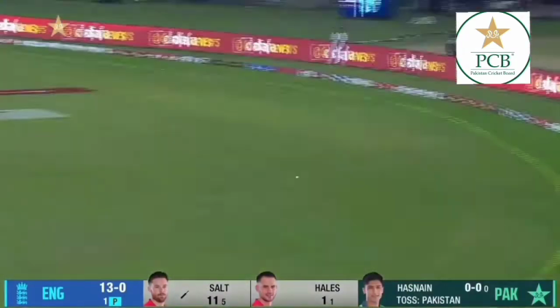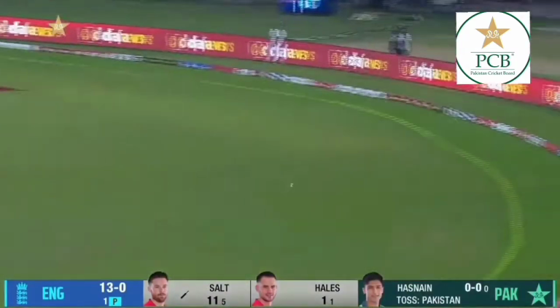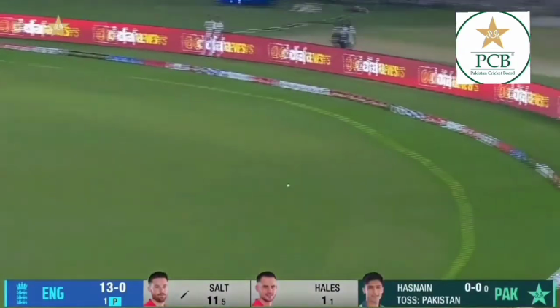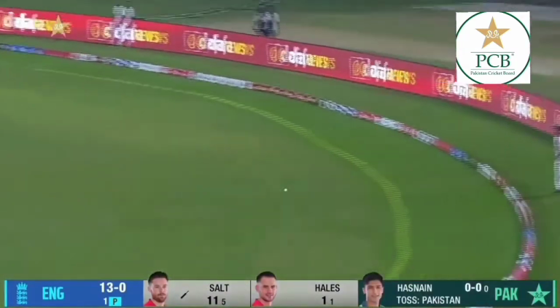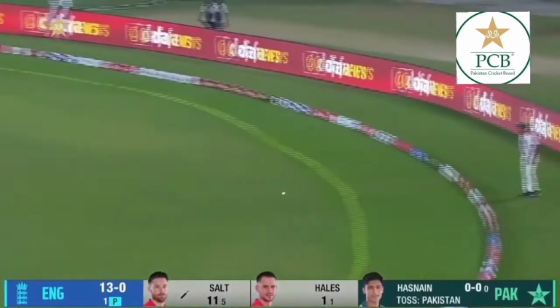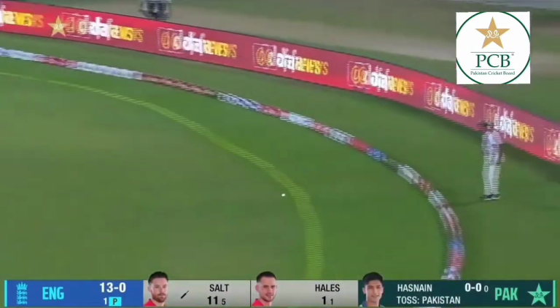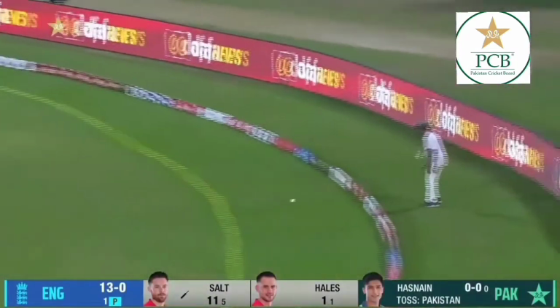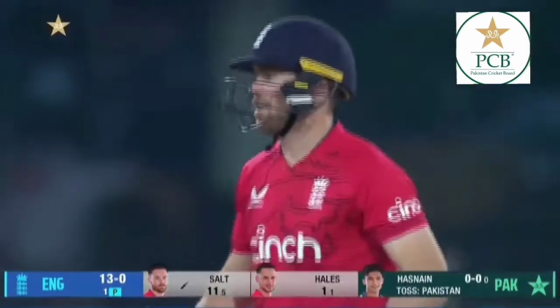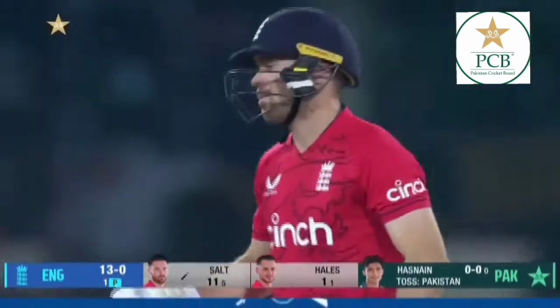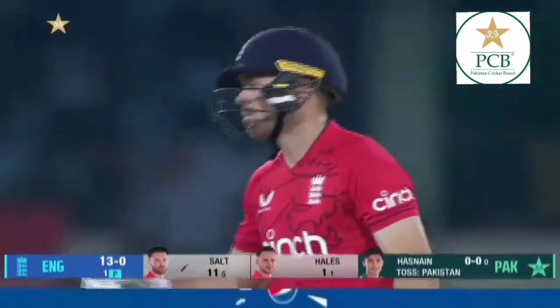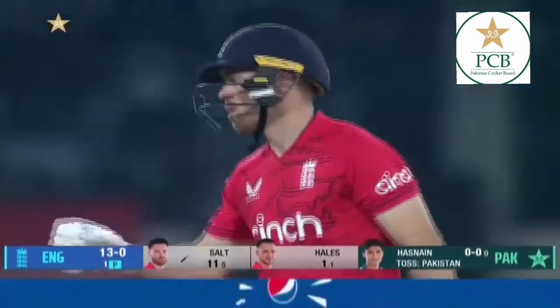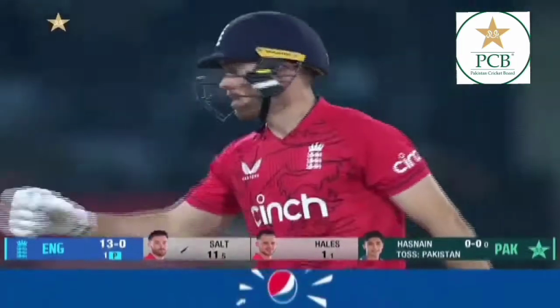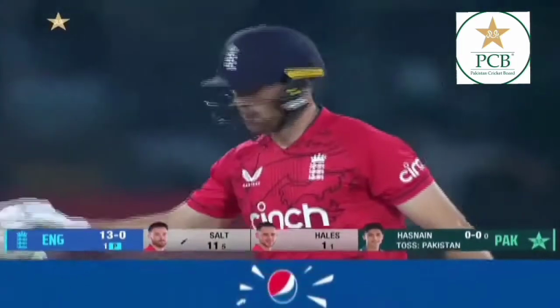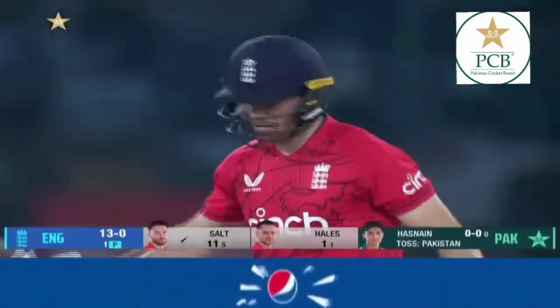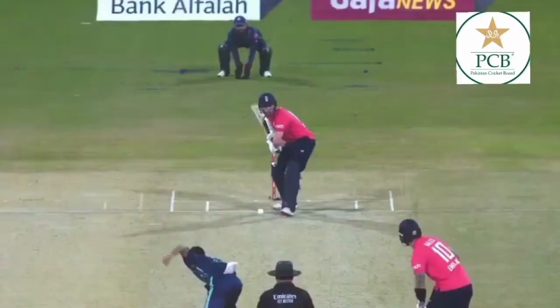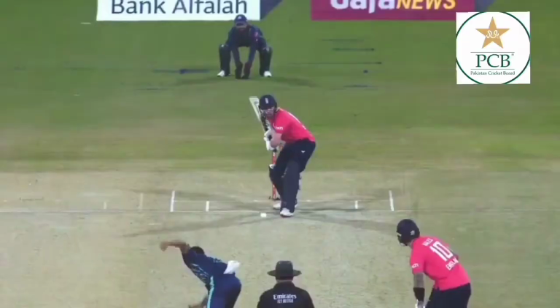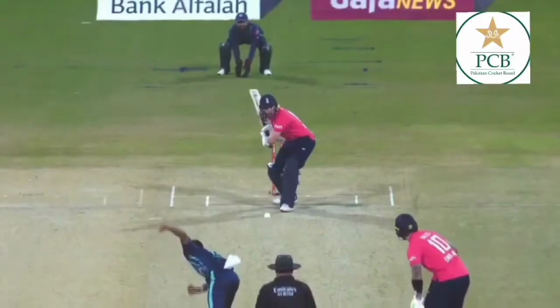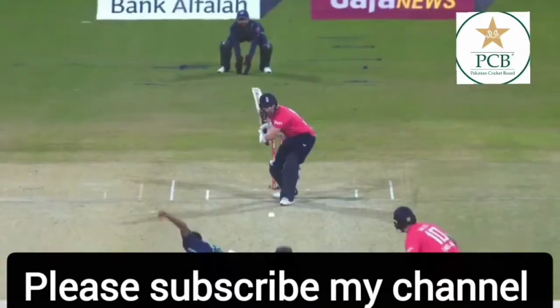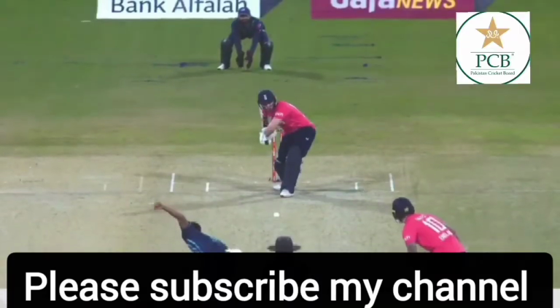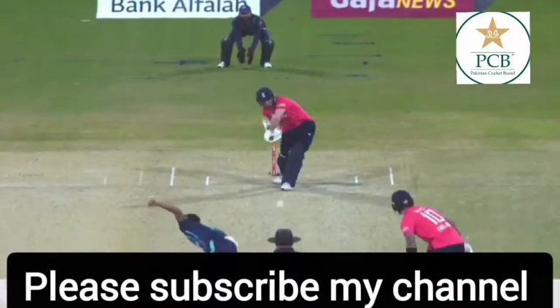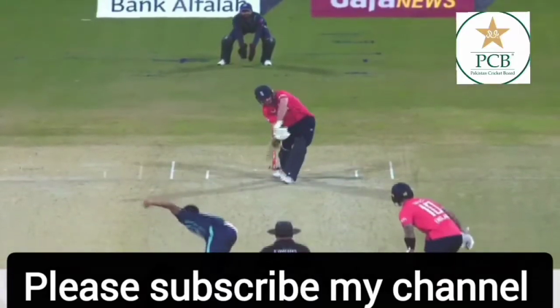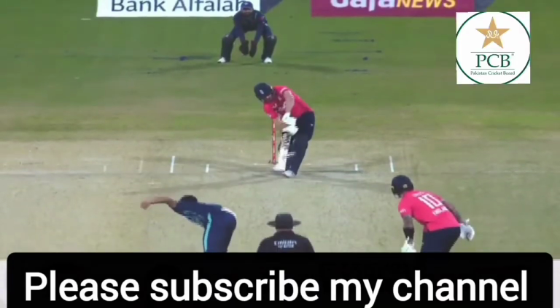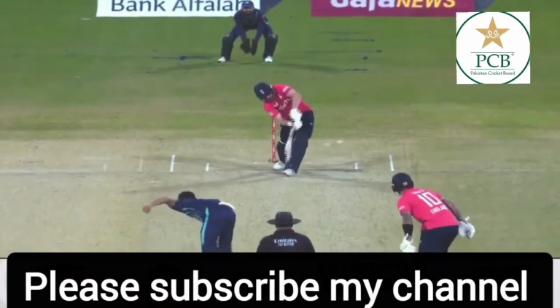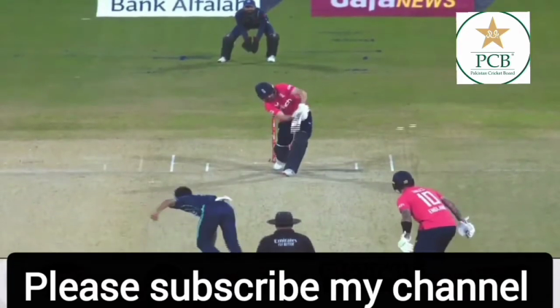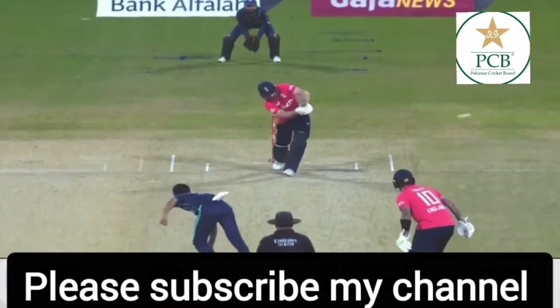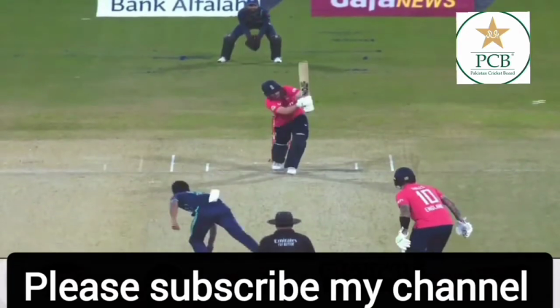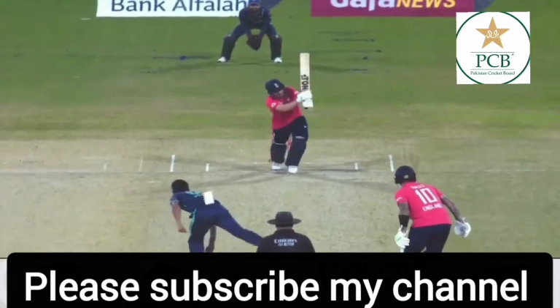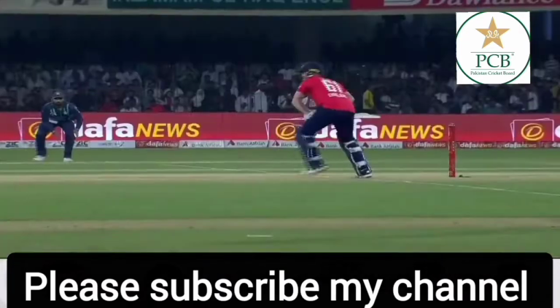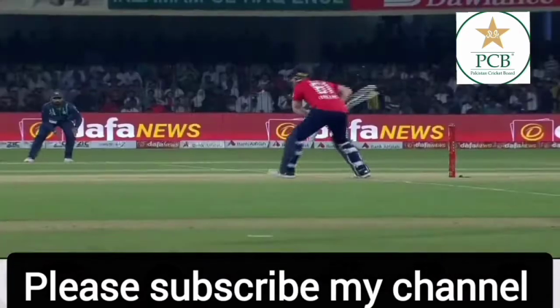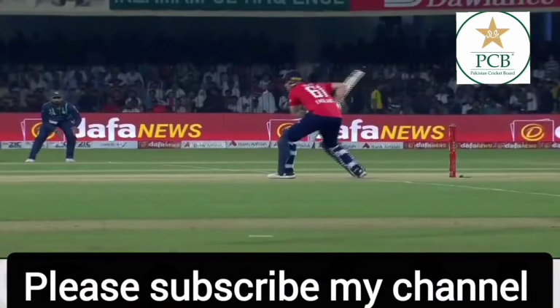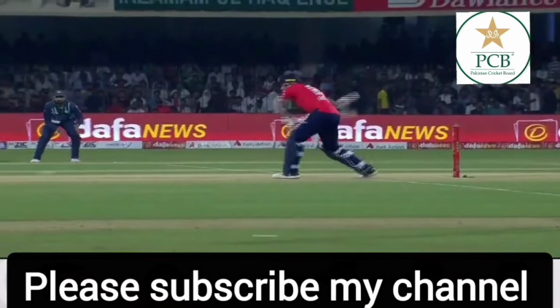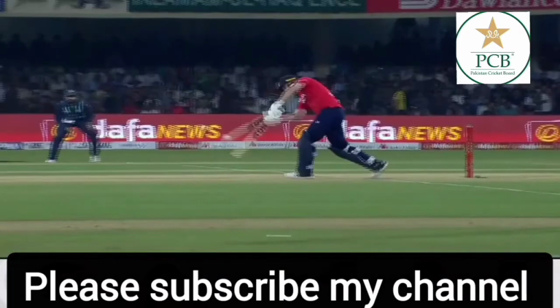That's going to be four. No hanging around for Alex Hales.